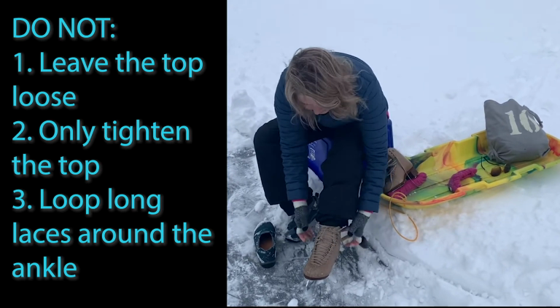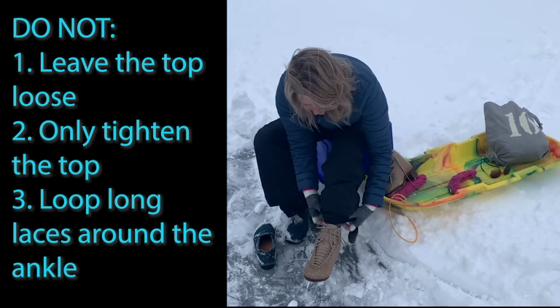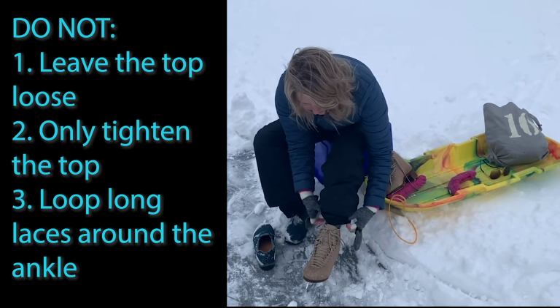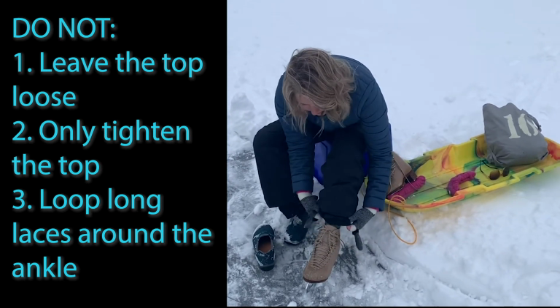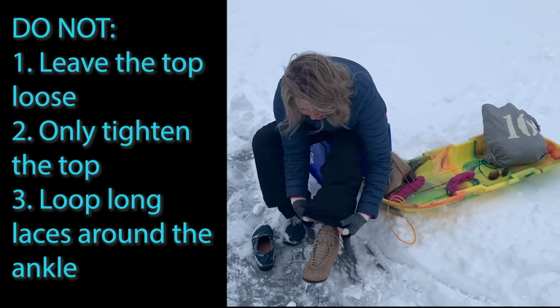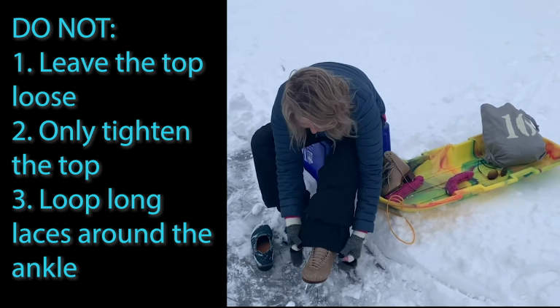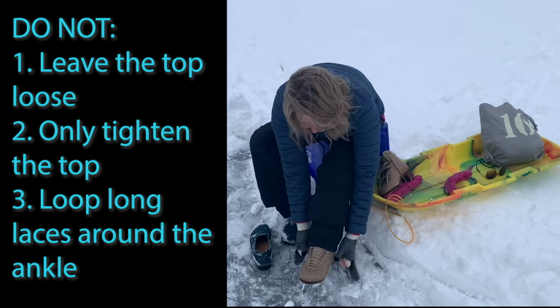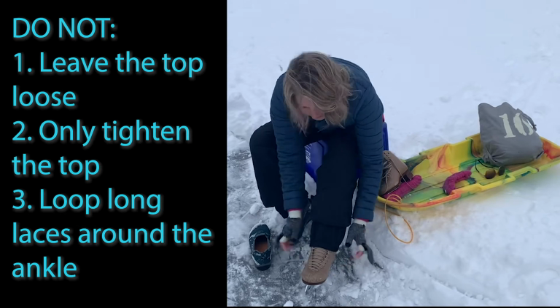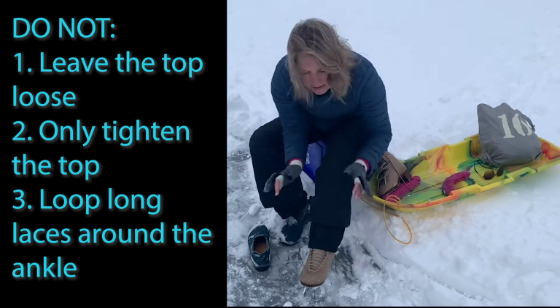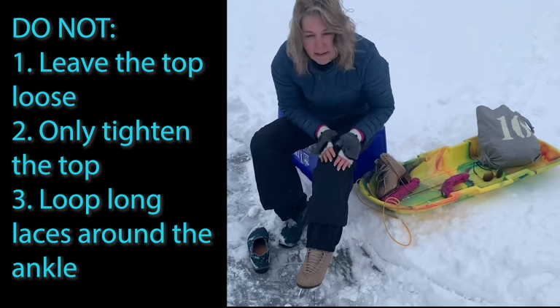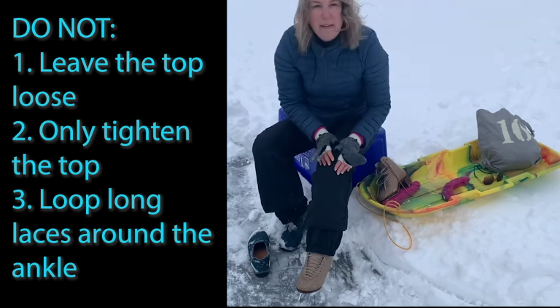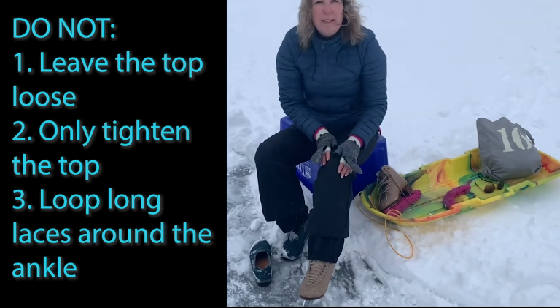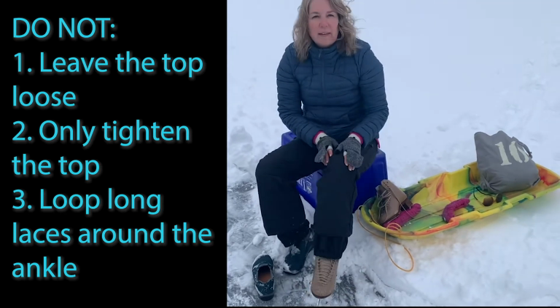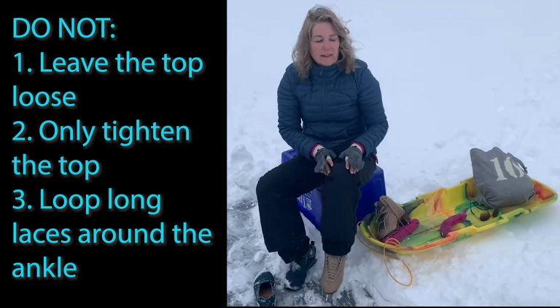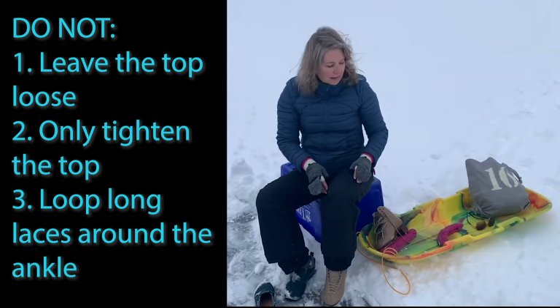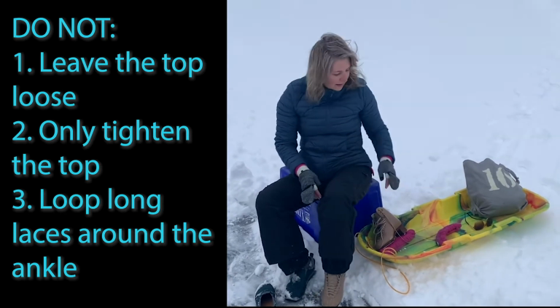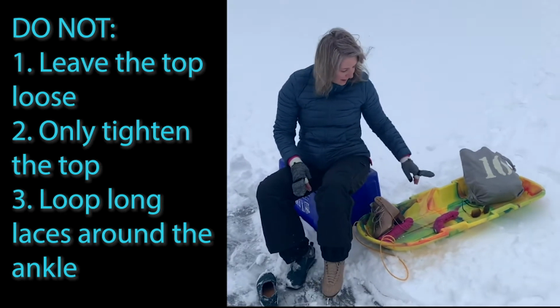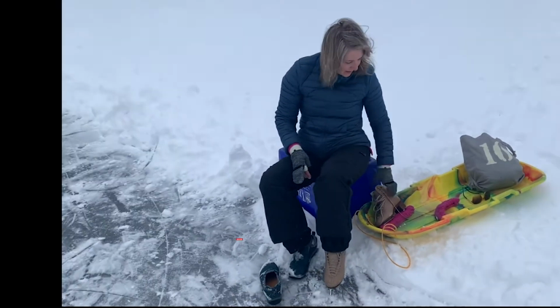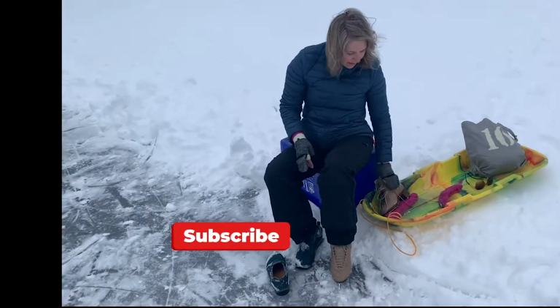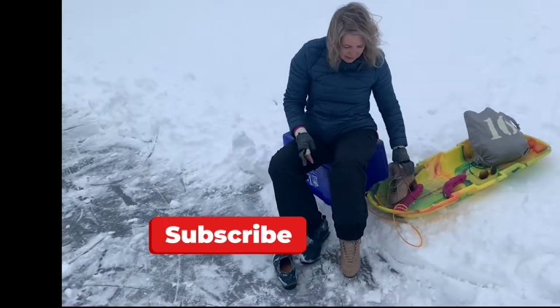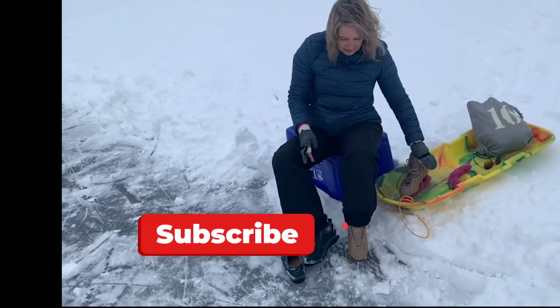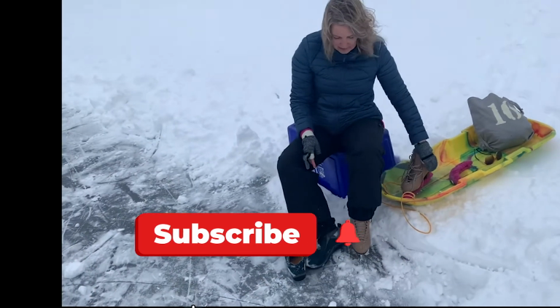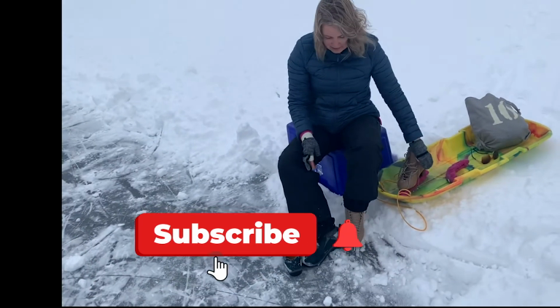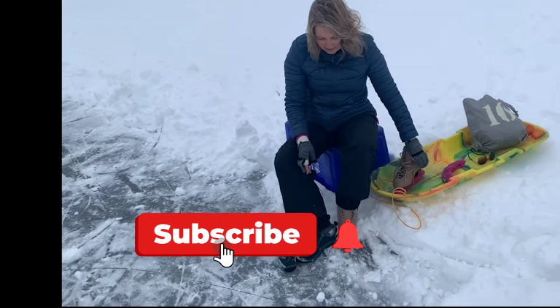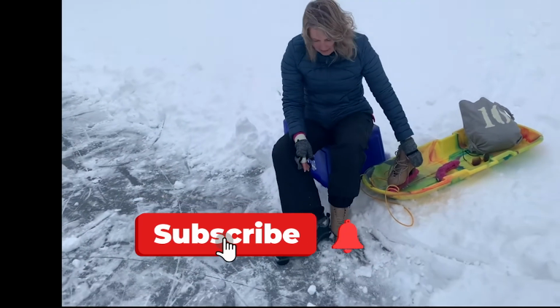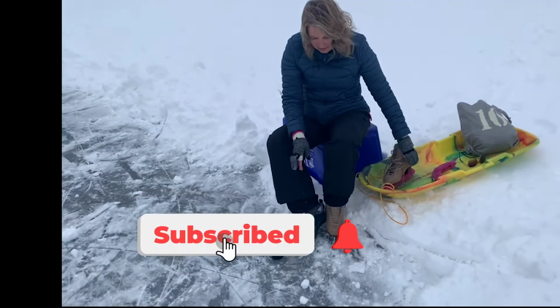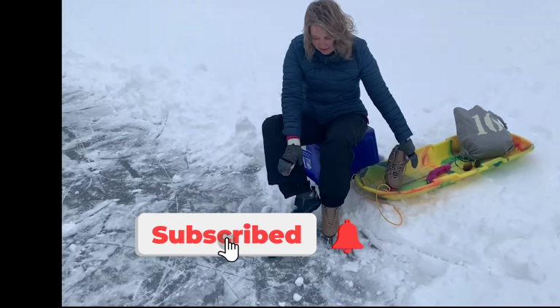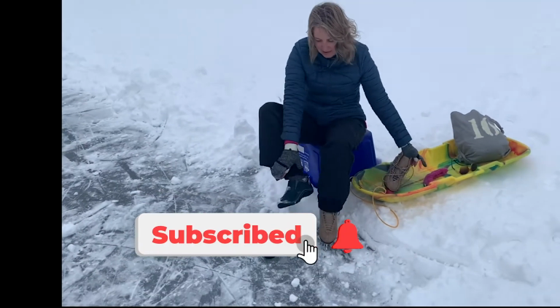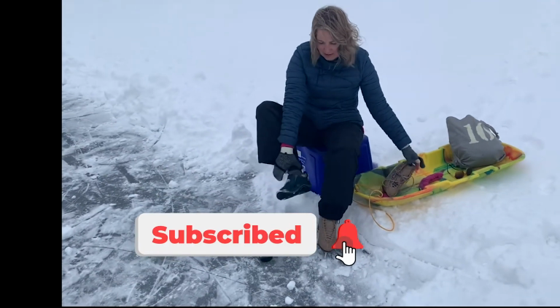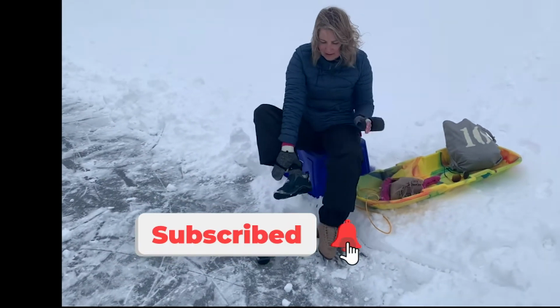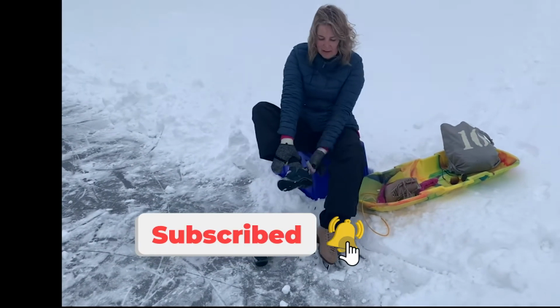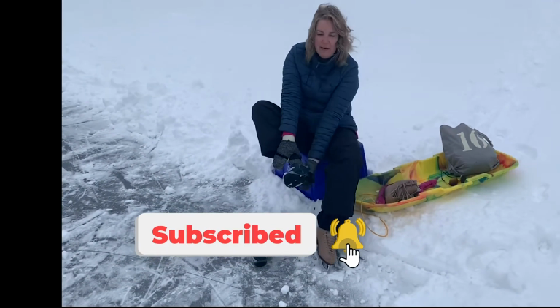Thank you for tuning in to learn how to properly tie your skate. If you found this video helpful, please like and subscribe to our channel.